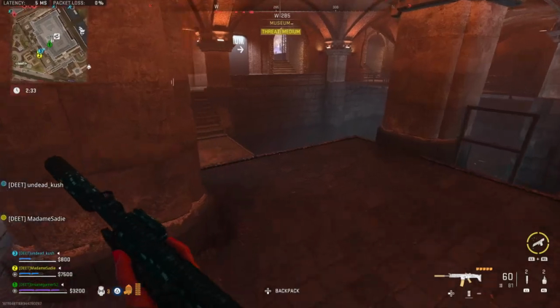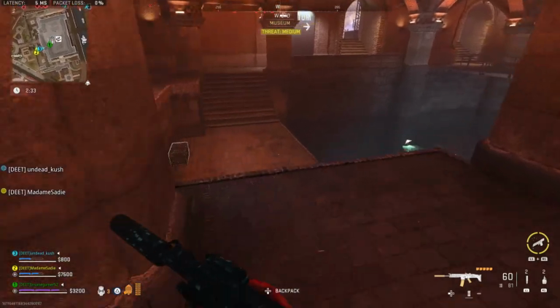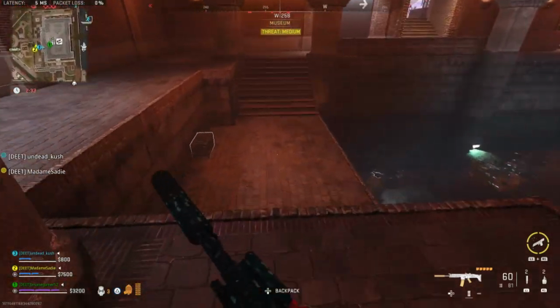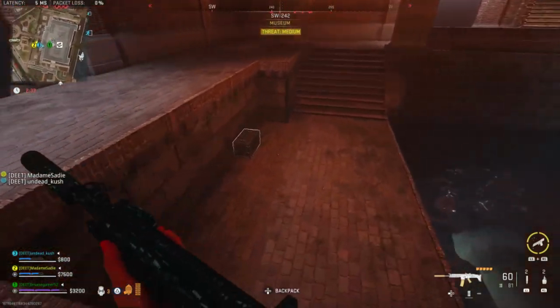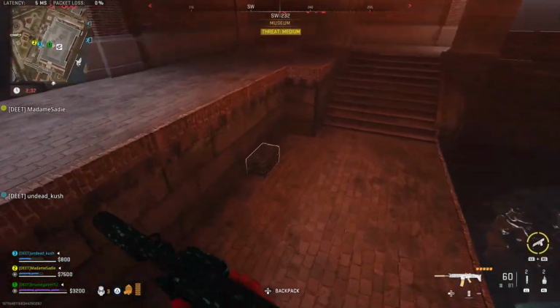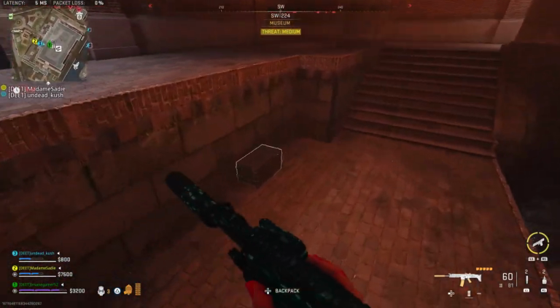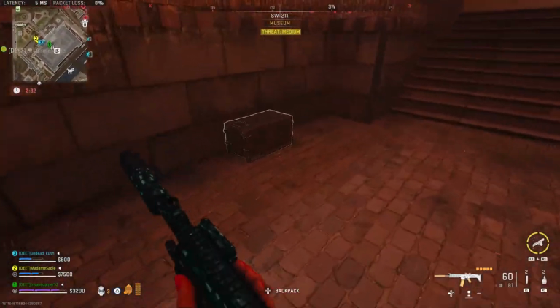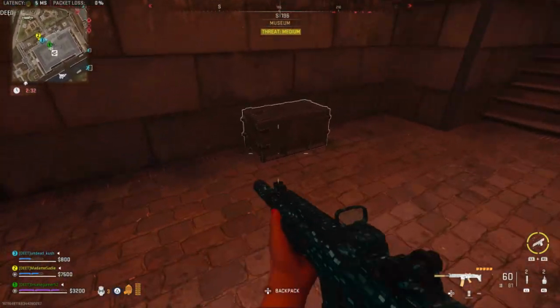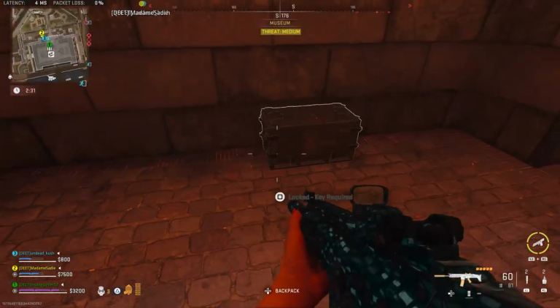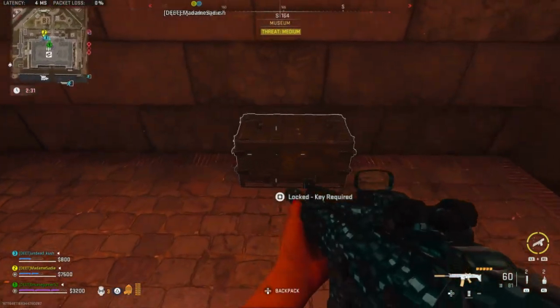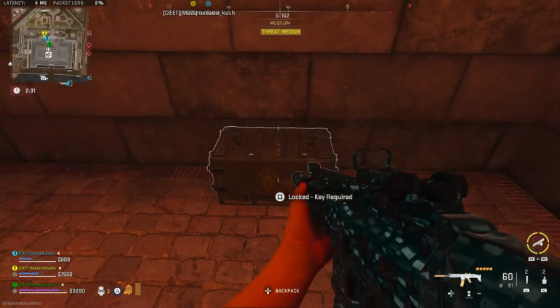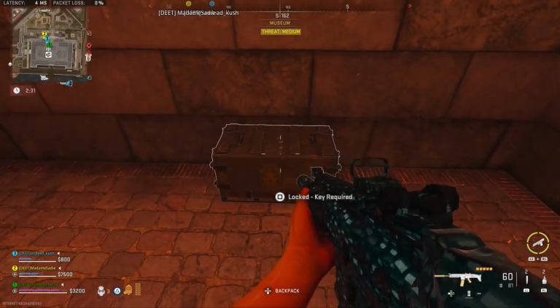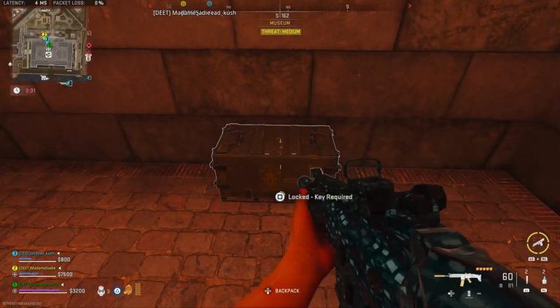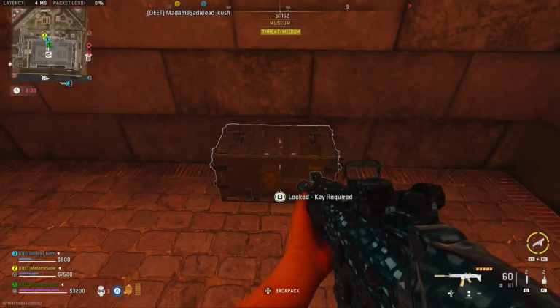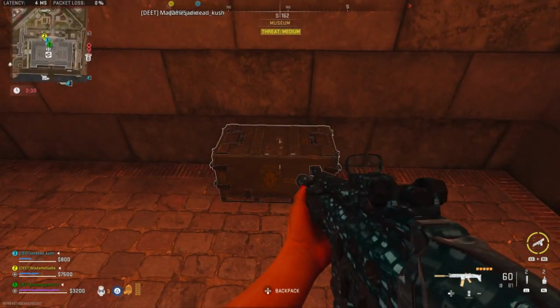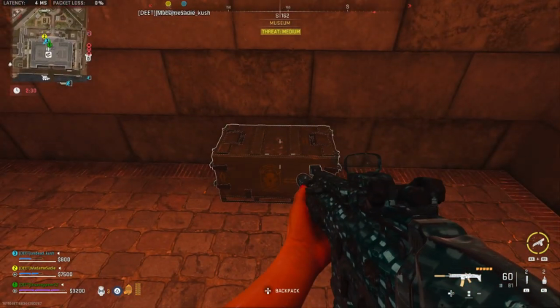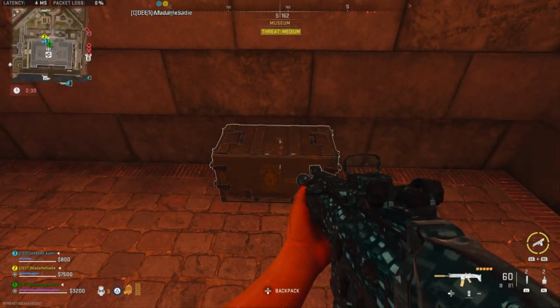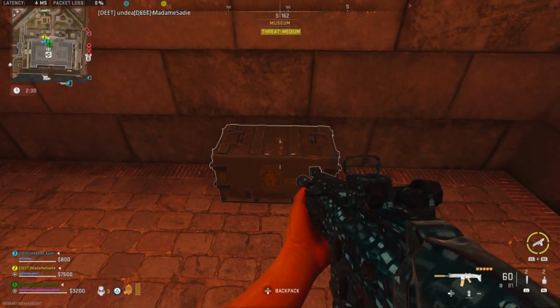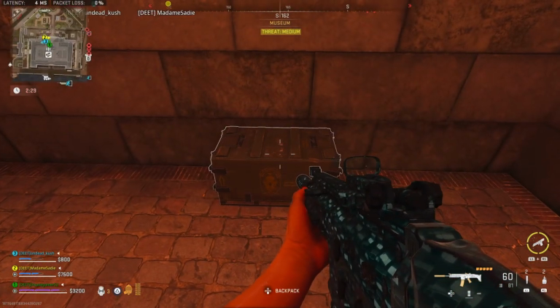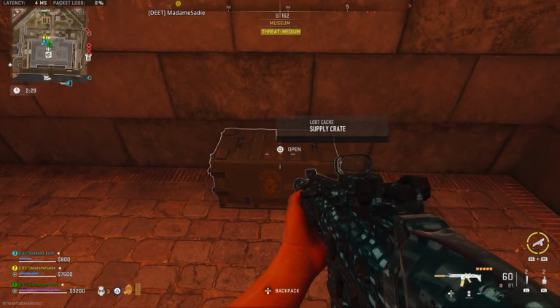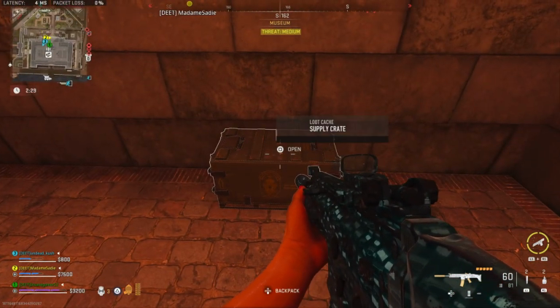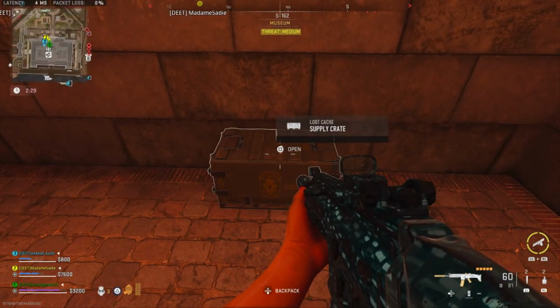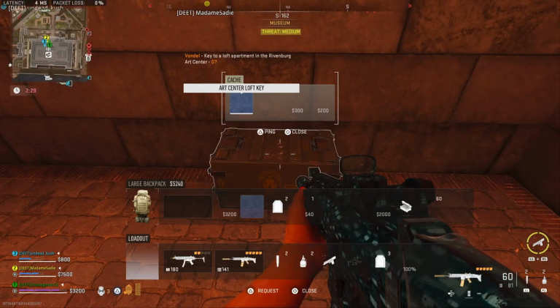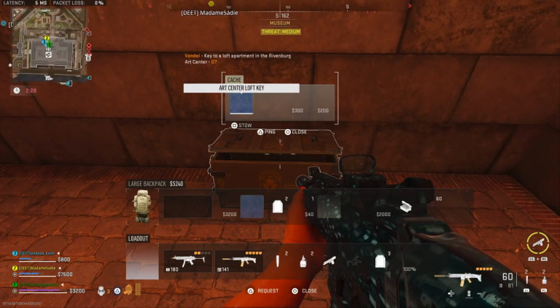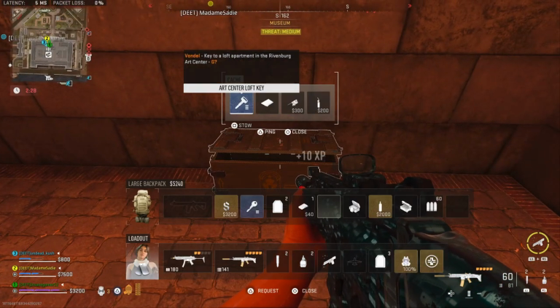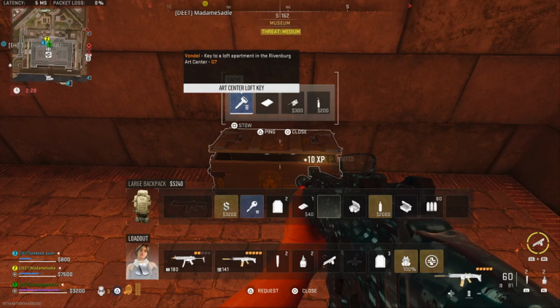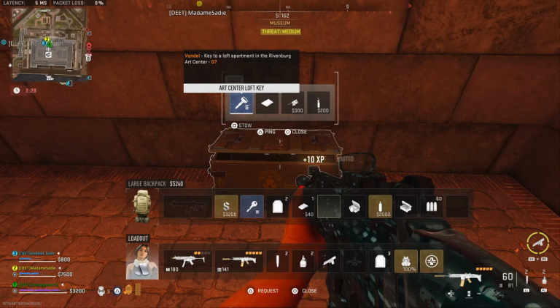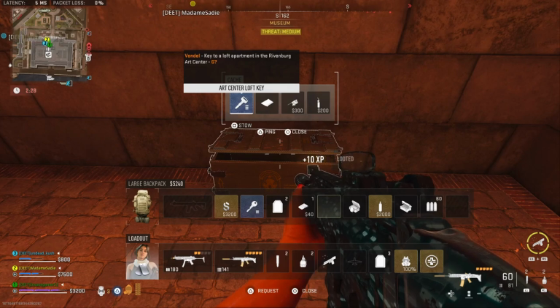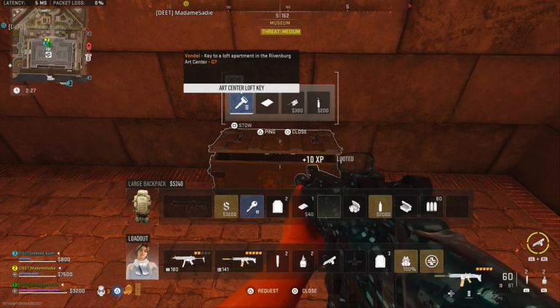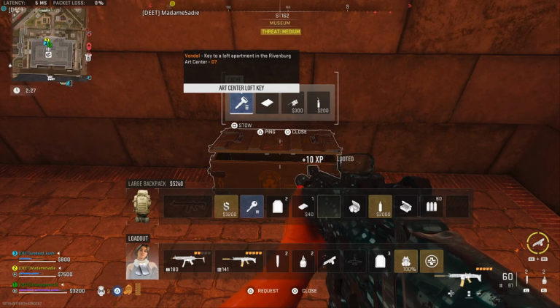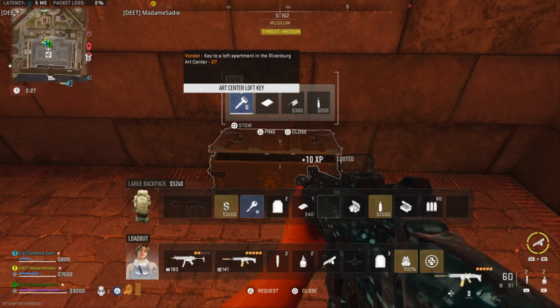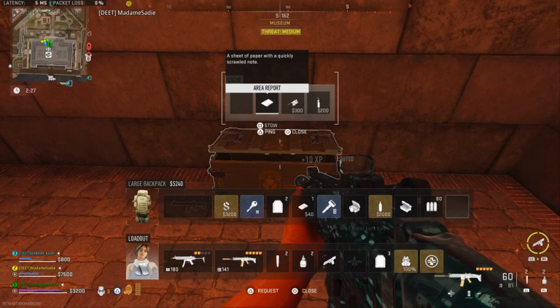Yo guys, InsaneGamer52 here, and today I'm going to show you where to use the Equipment Crate Key on Vondel in DMZ.